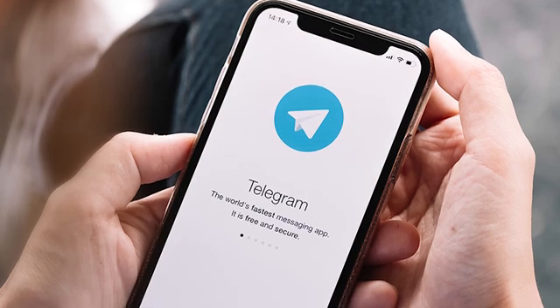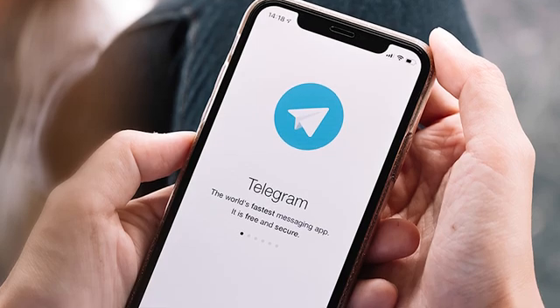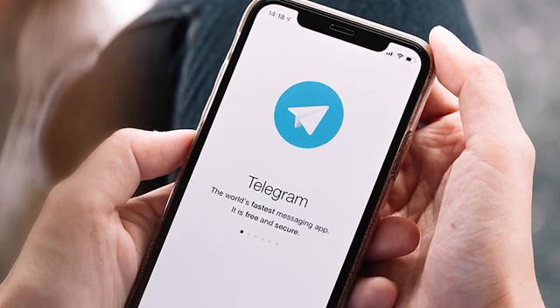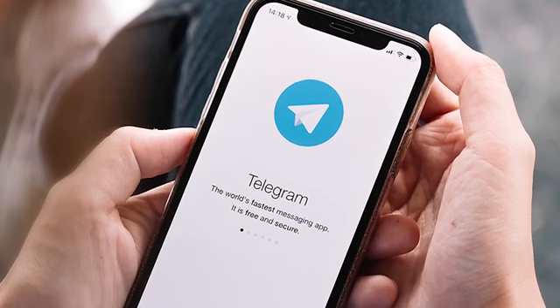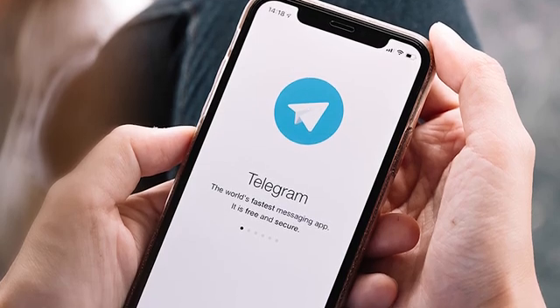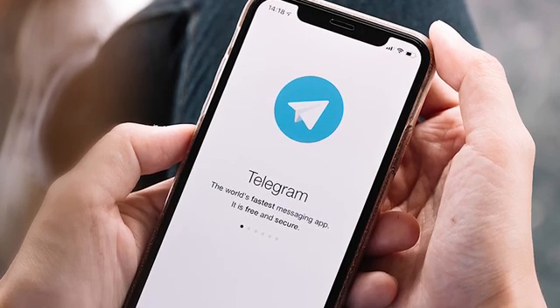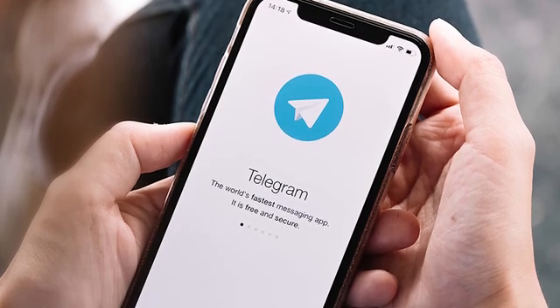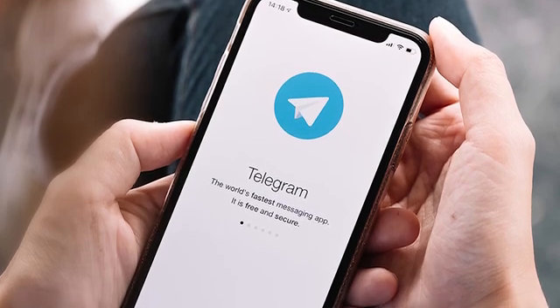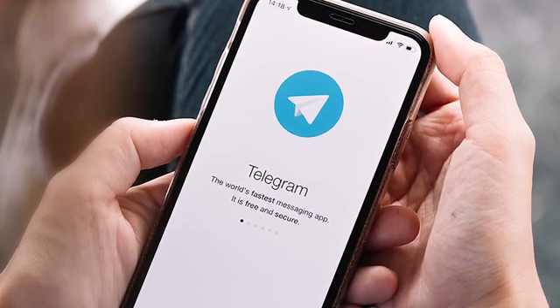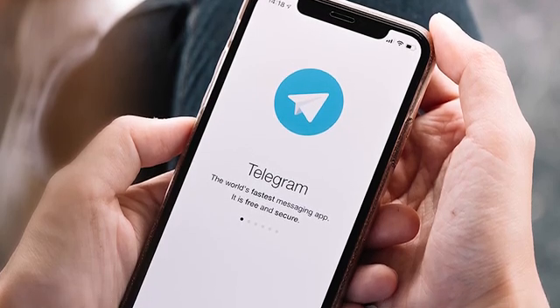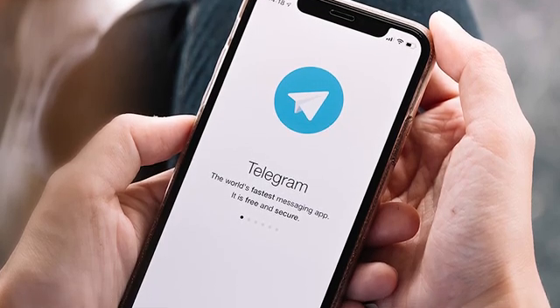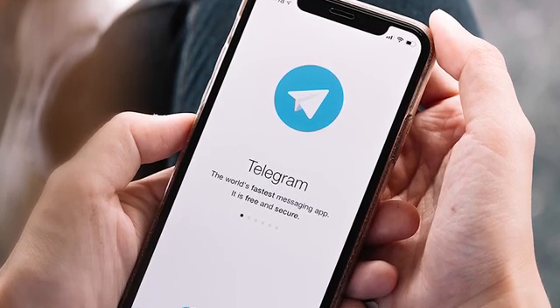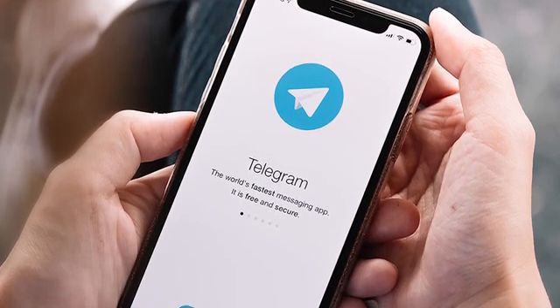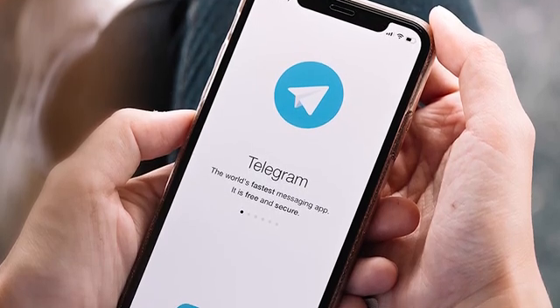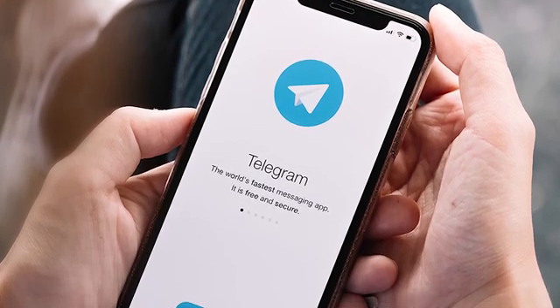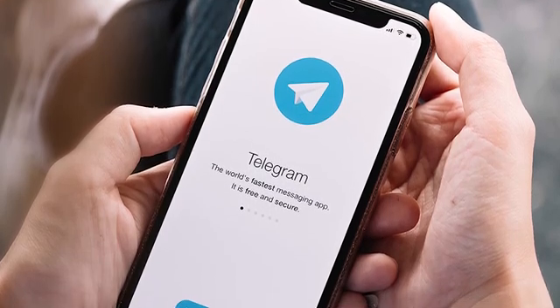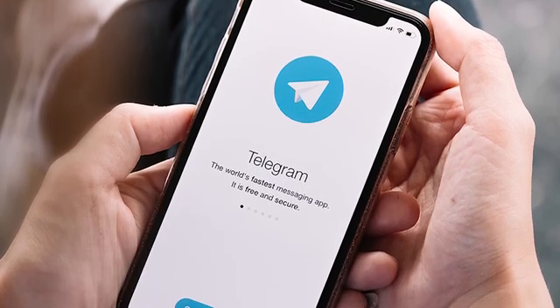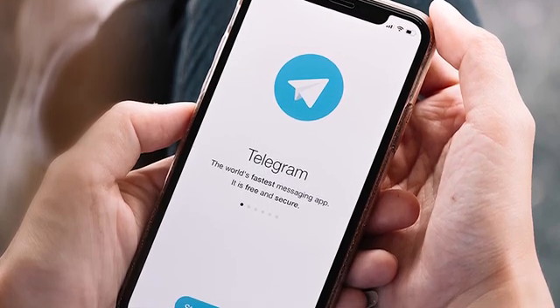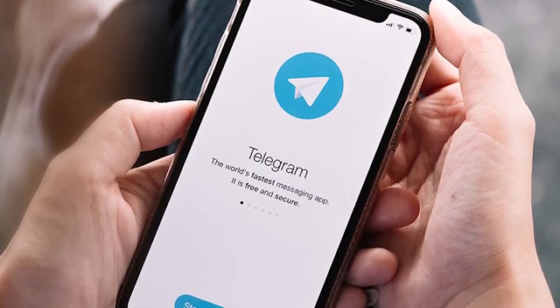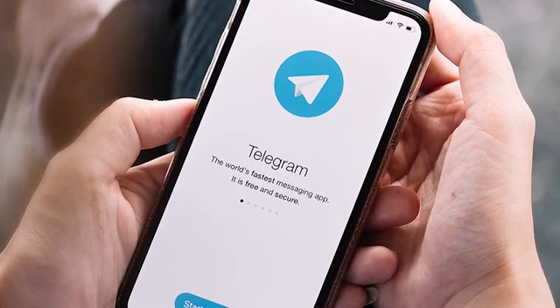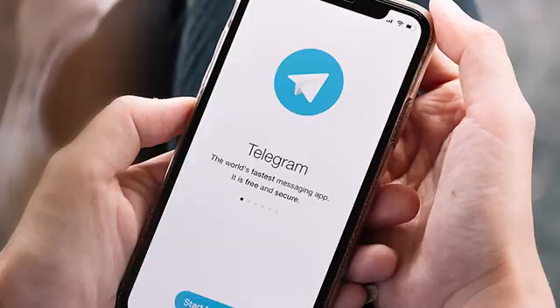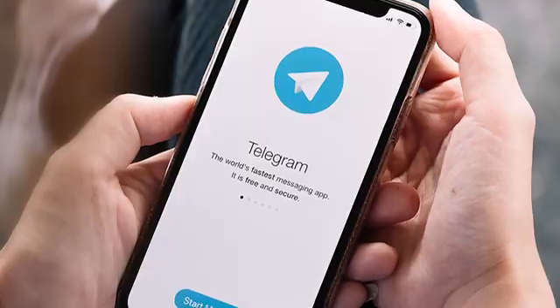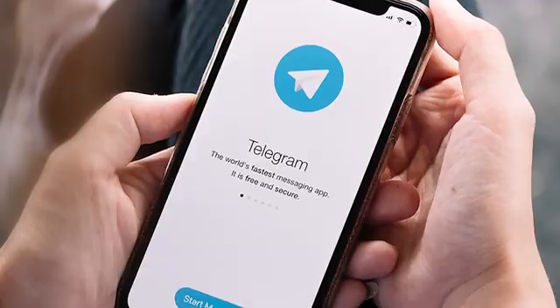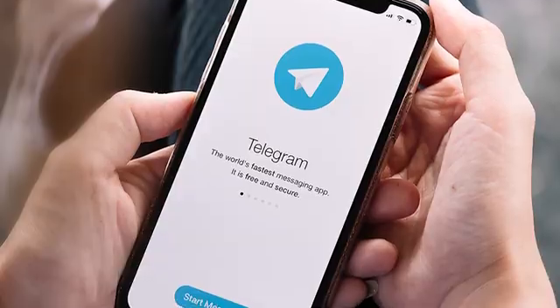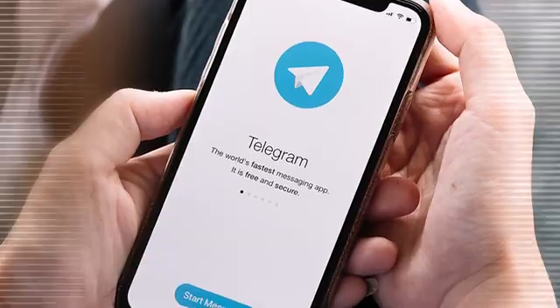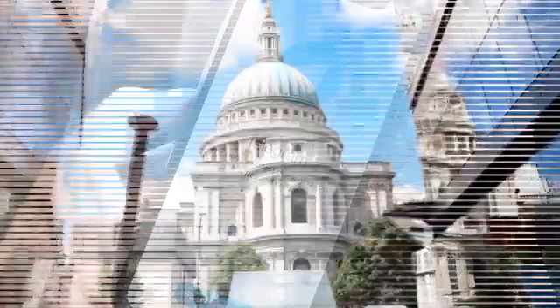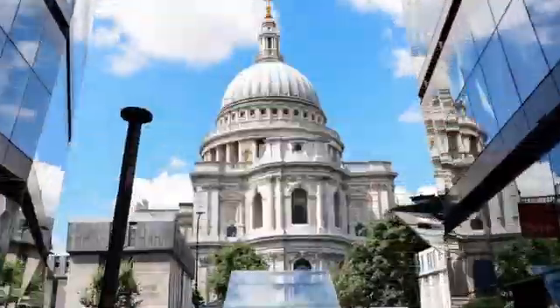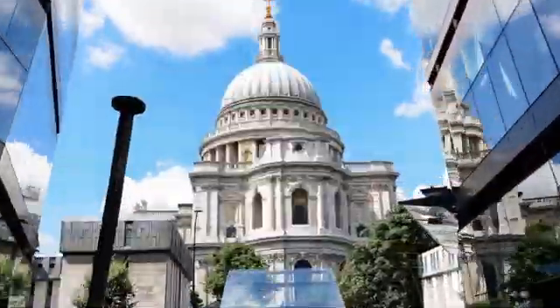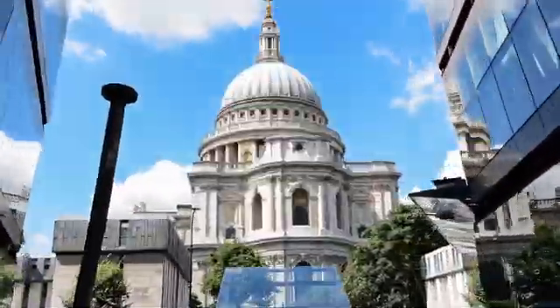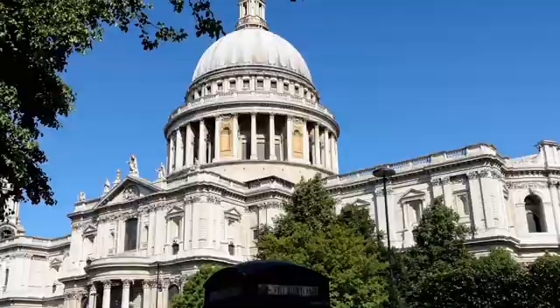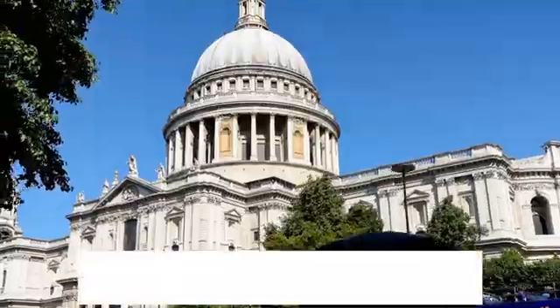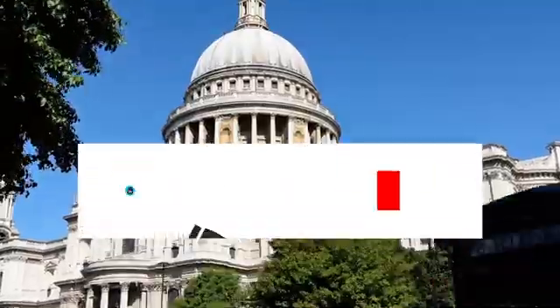In a second I'm going to tell you why Telegram might not be working, give you the possible reasons and tips on how to act in such a situation.